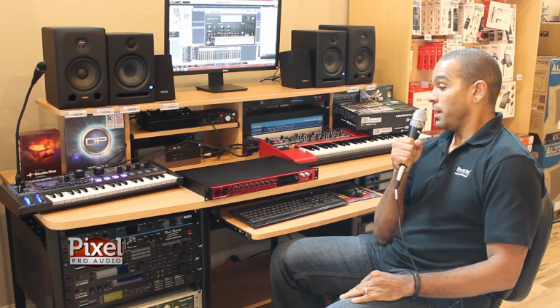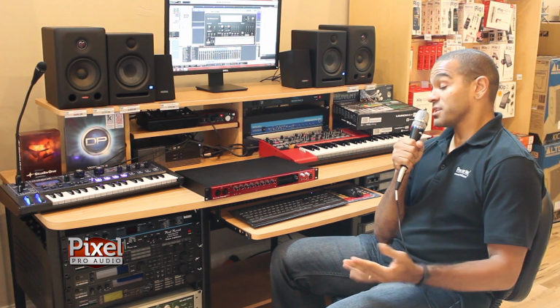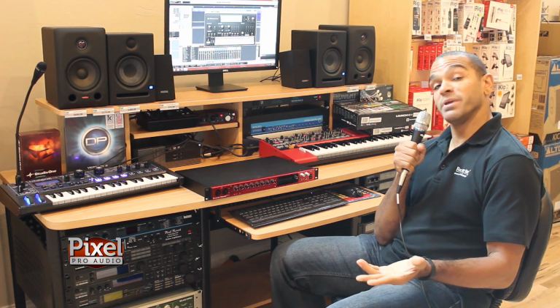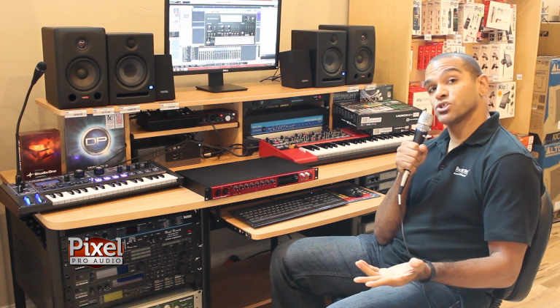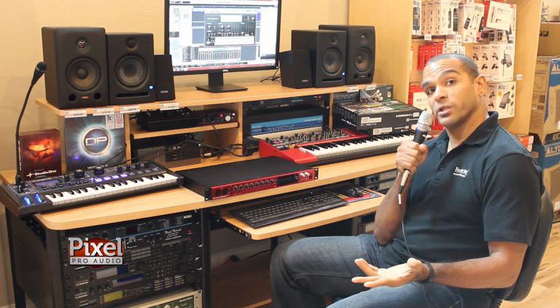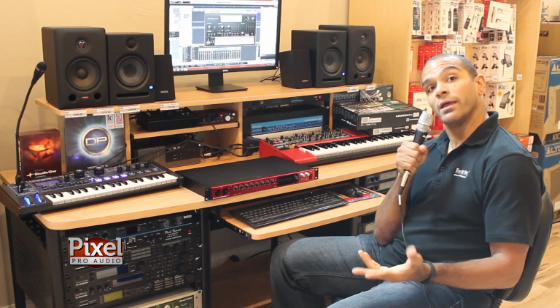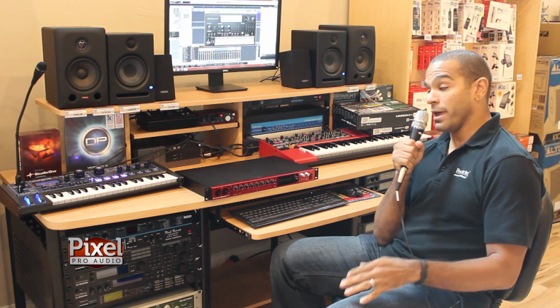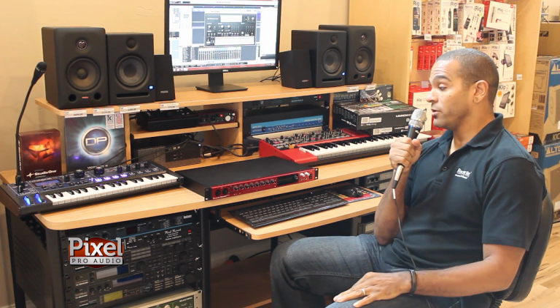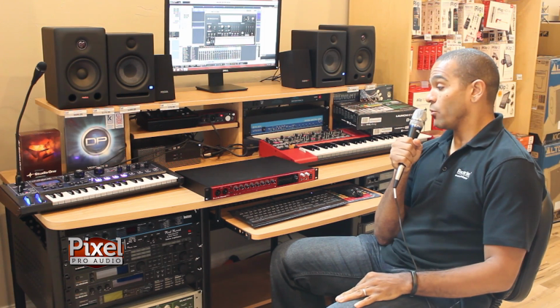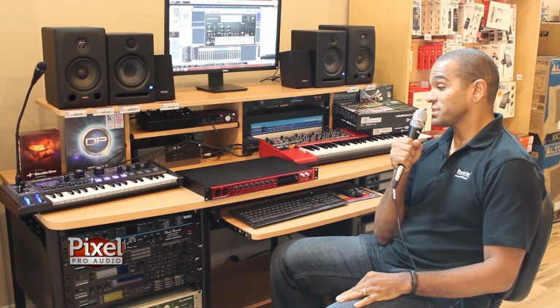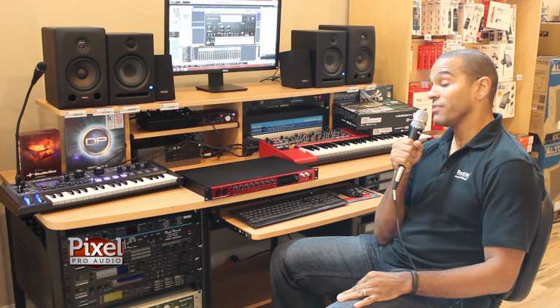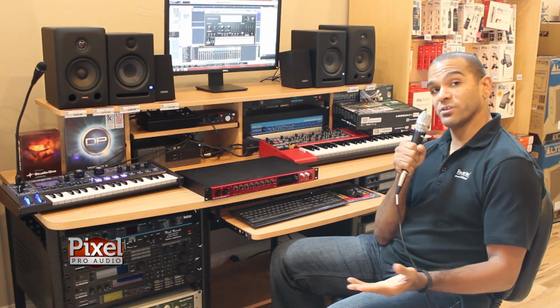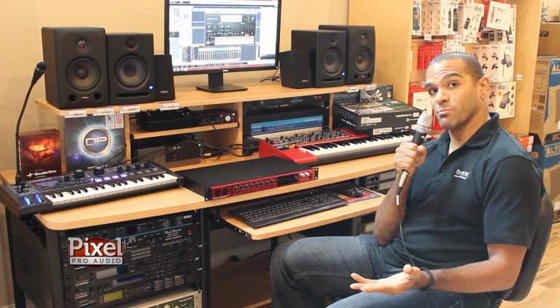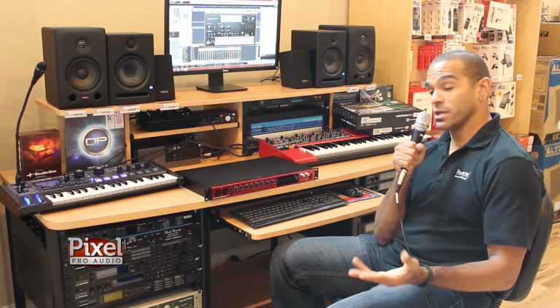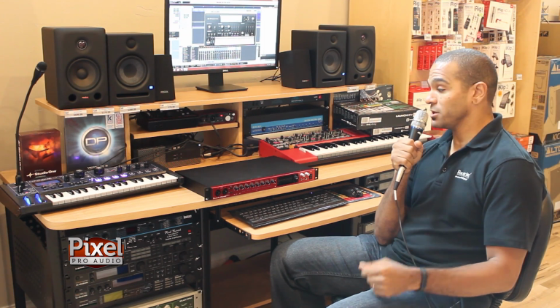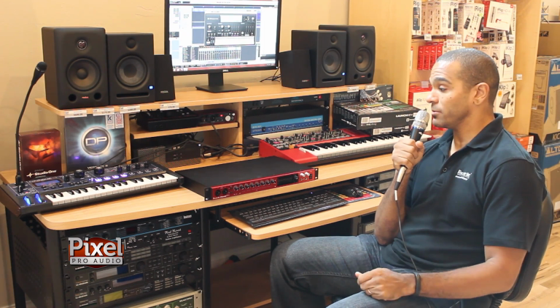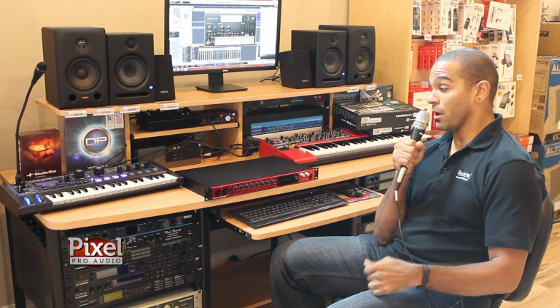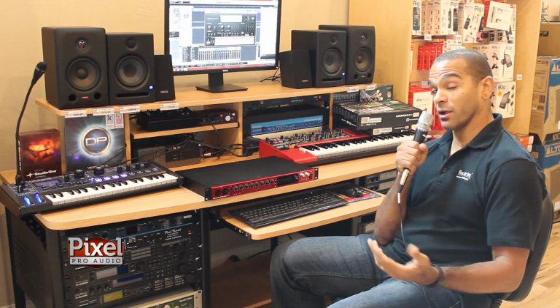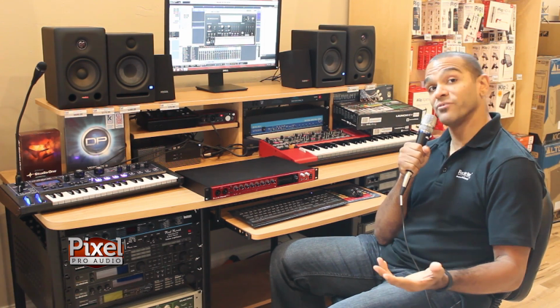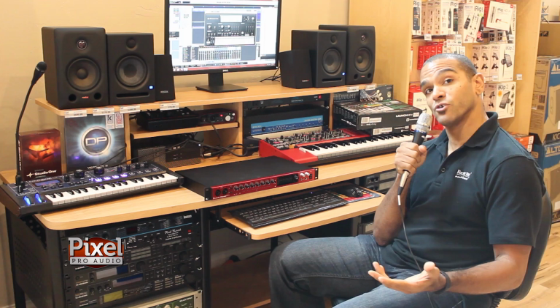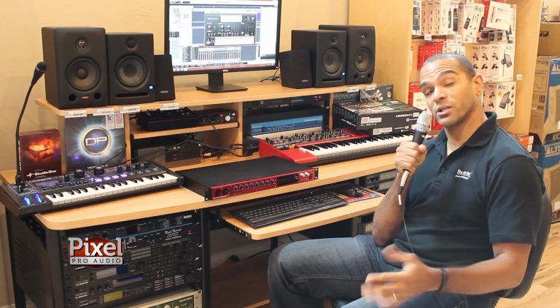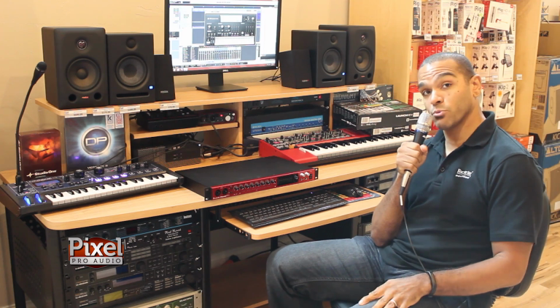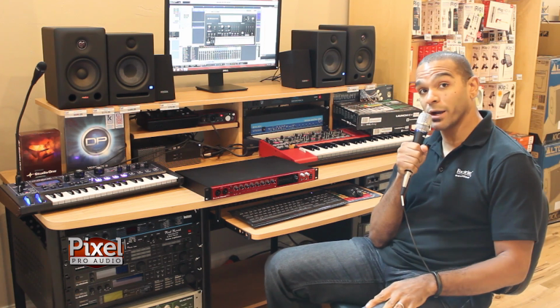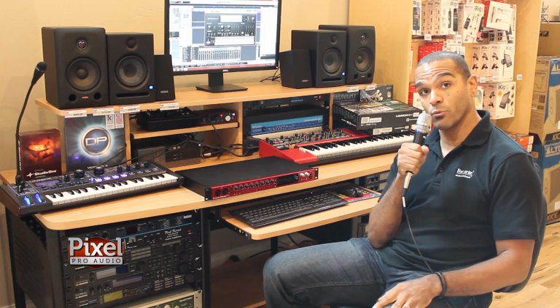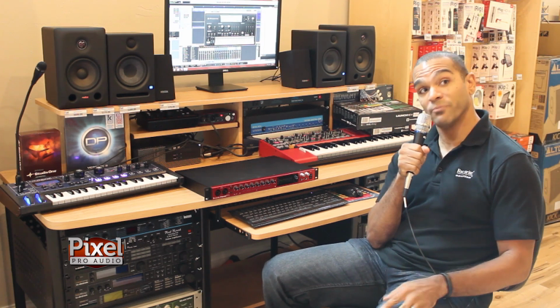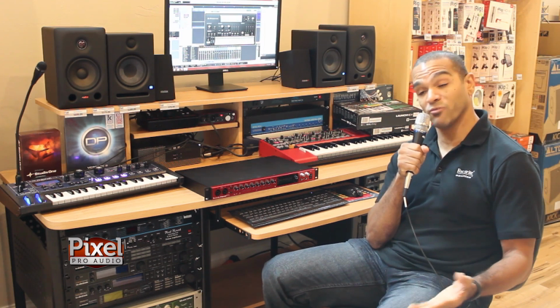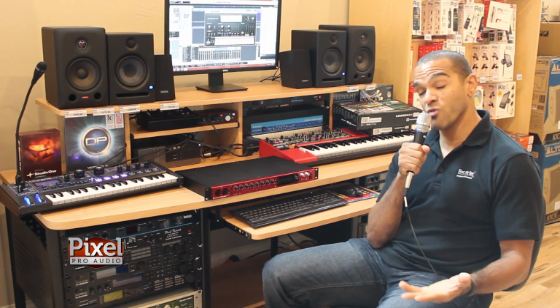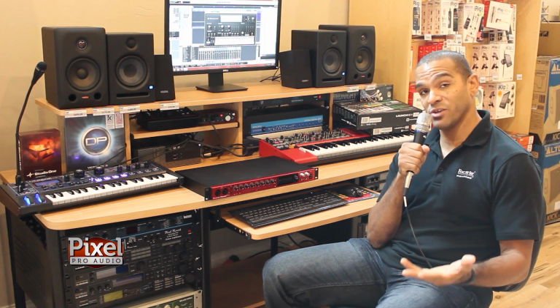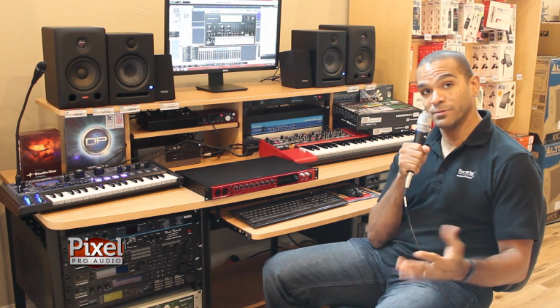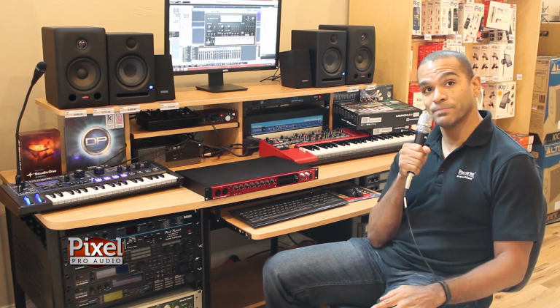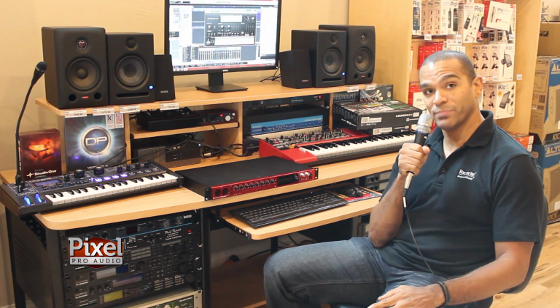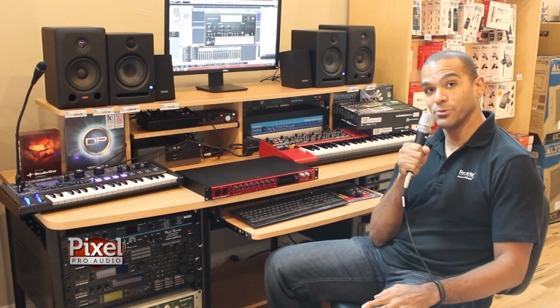It's going to be here shortly and we're excited for it to hit the market. You can contact your Pixel Pro Audio rep for more information. Thank you.